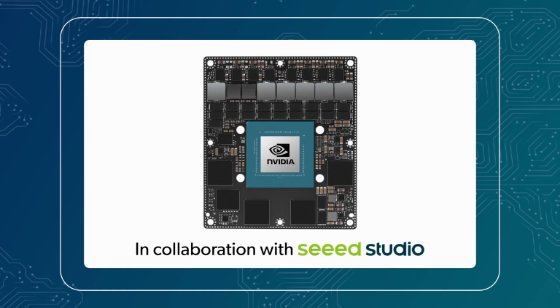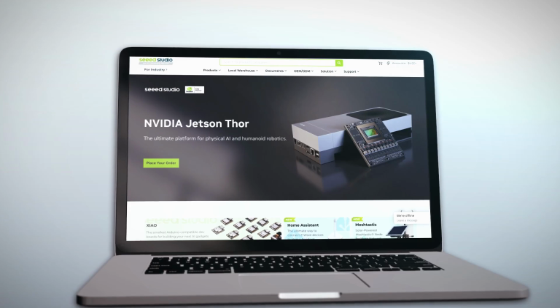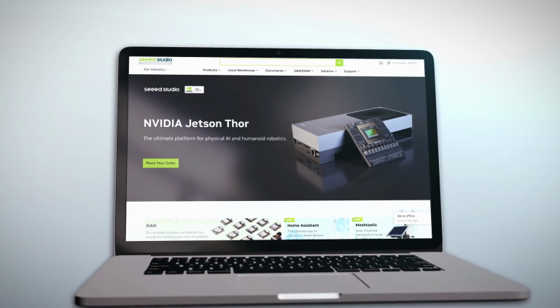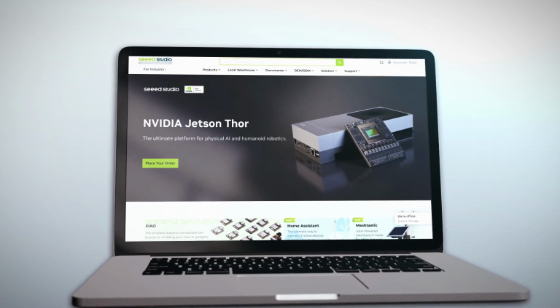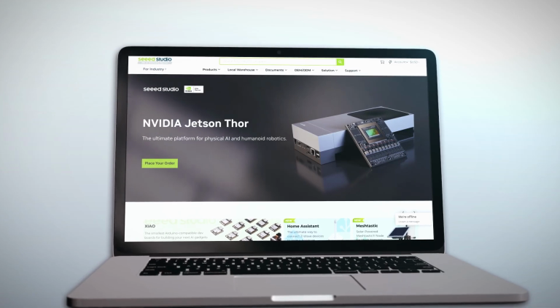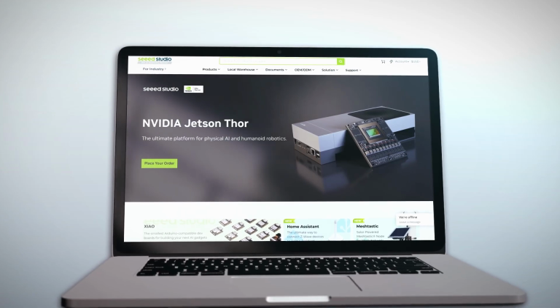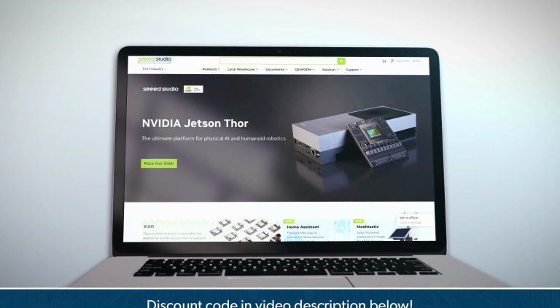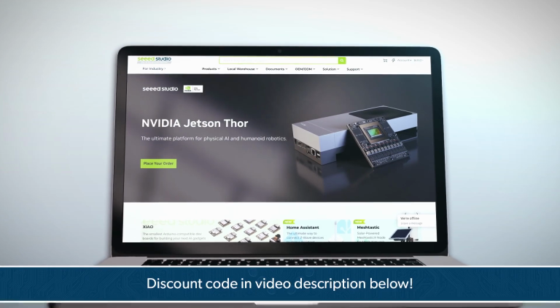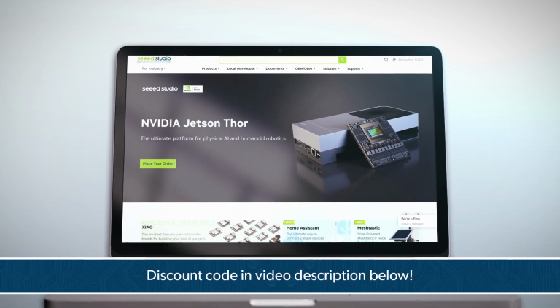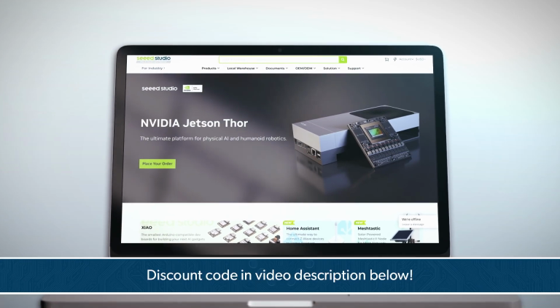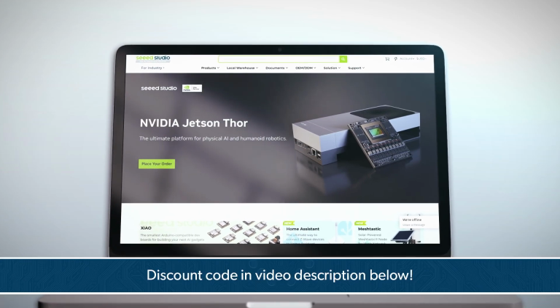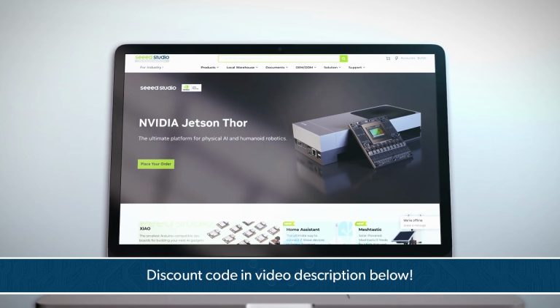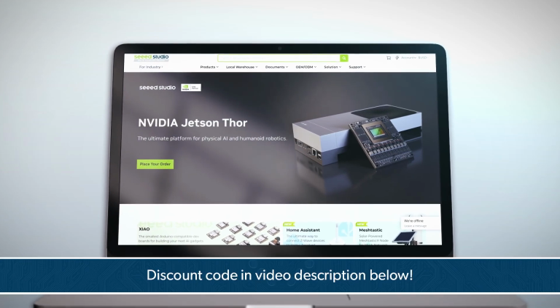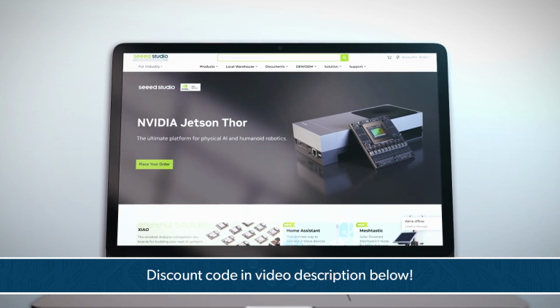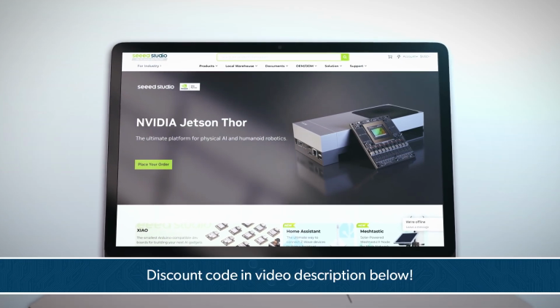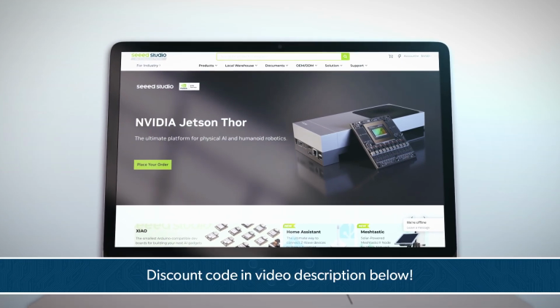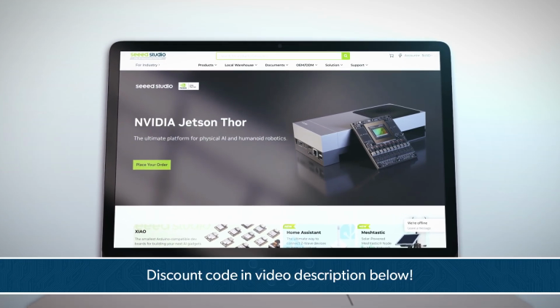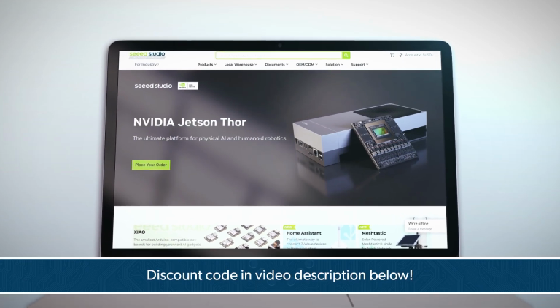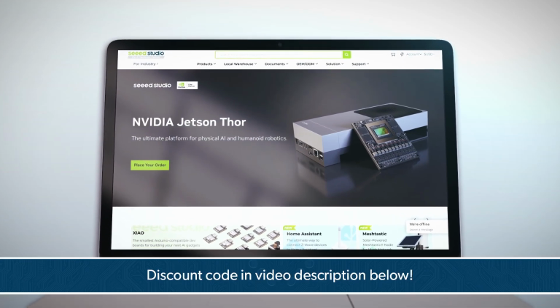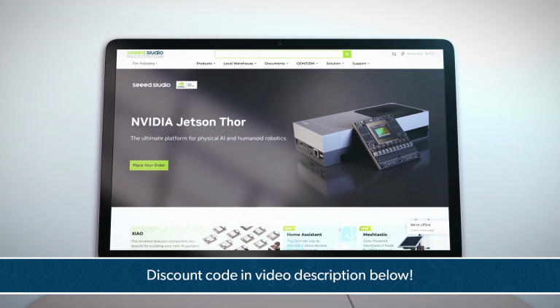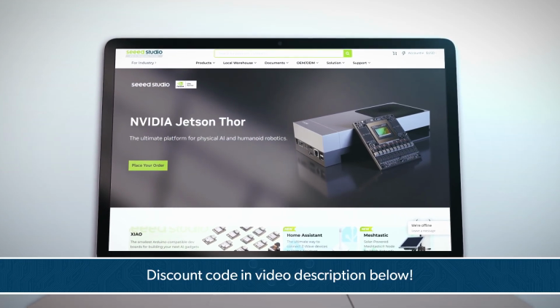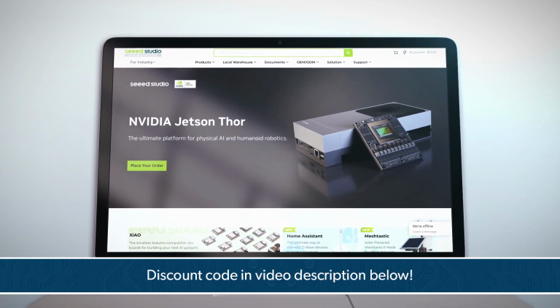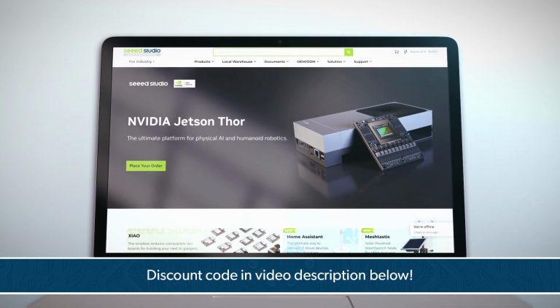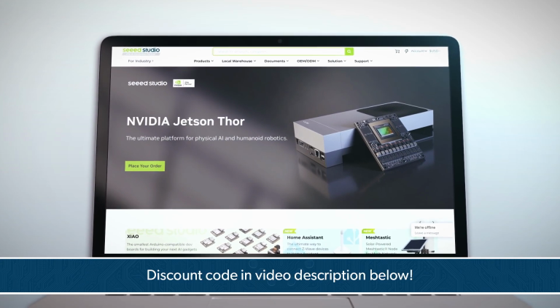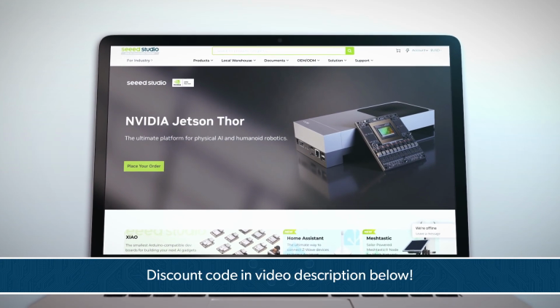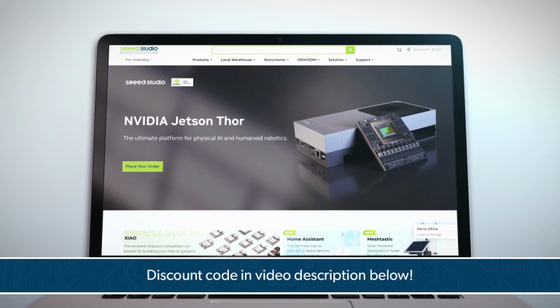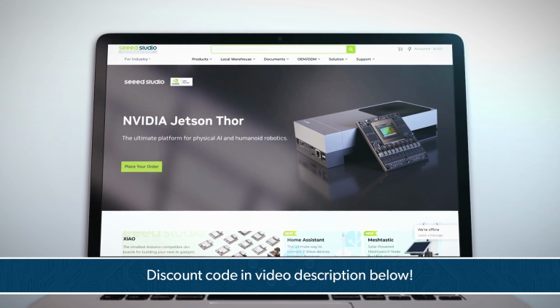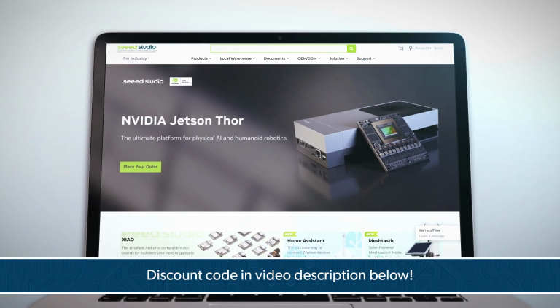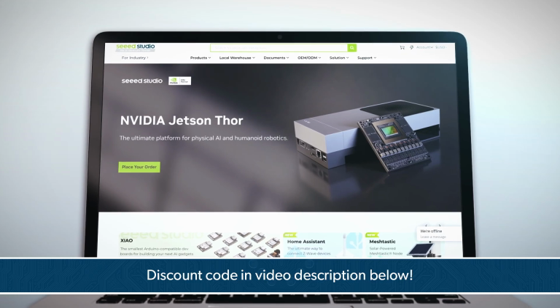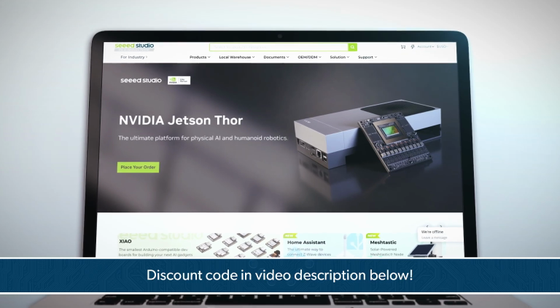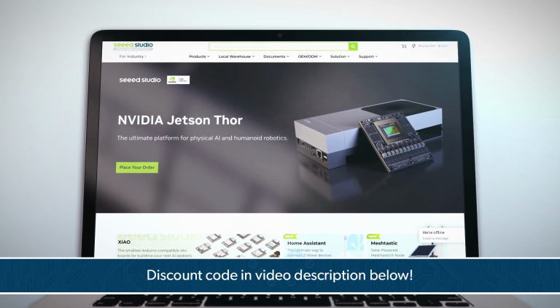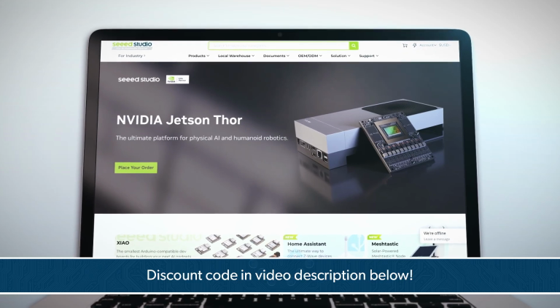If you want to get a 5% discount on your next Jetson AI accelerator board, check out the Seed Studio link in the description.